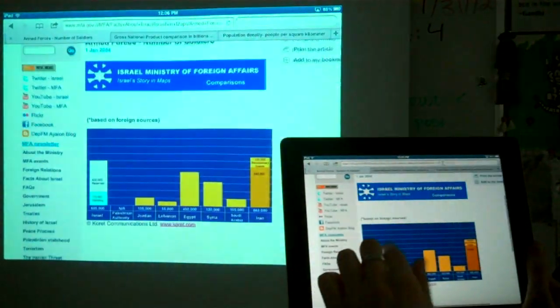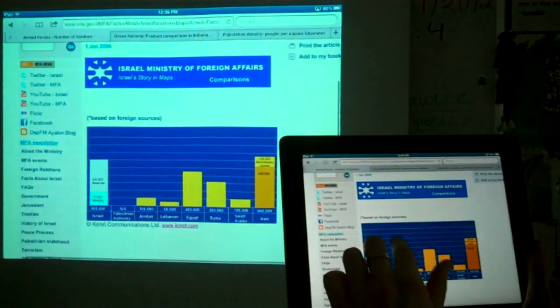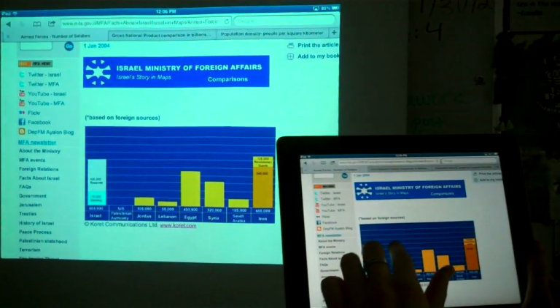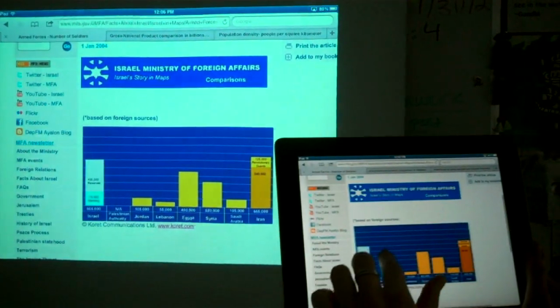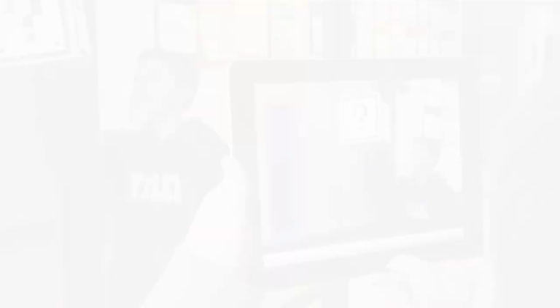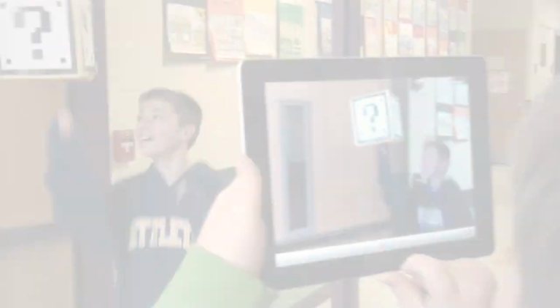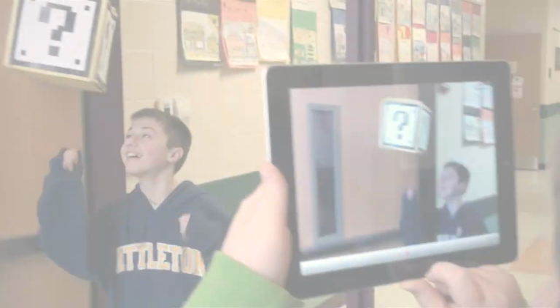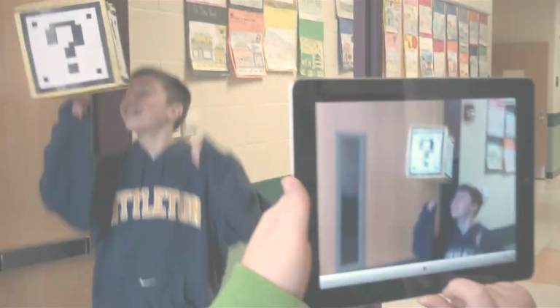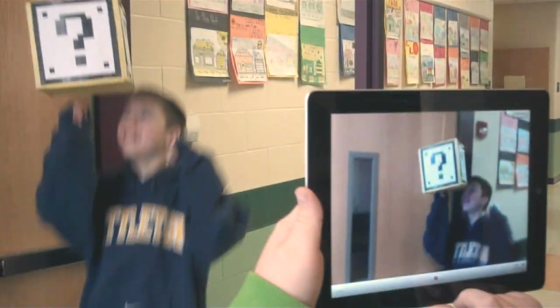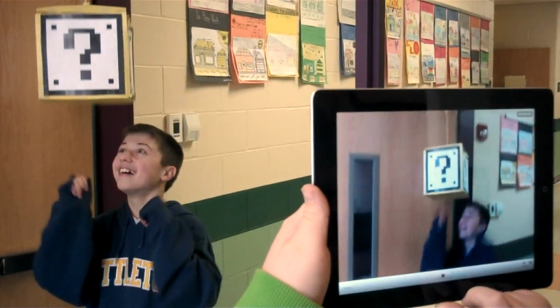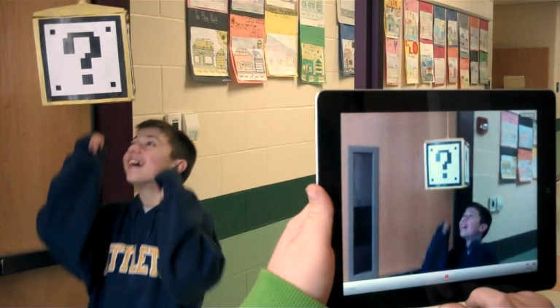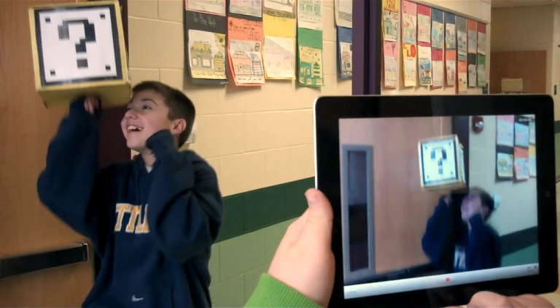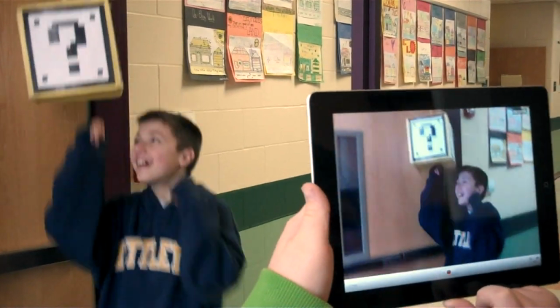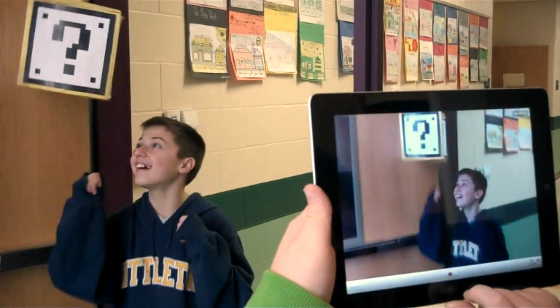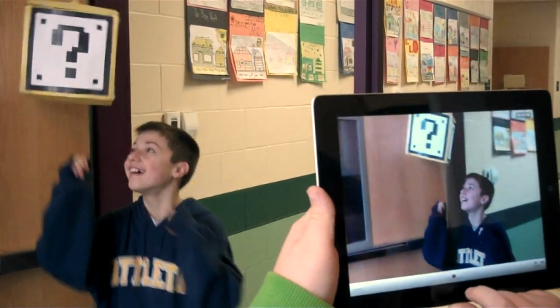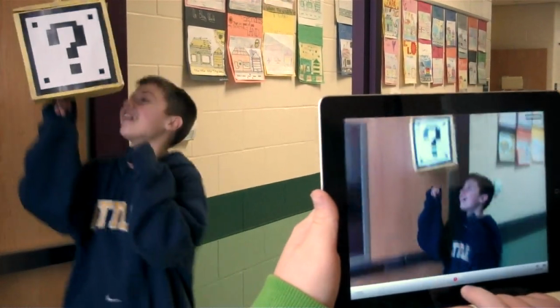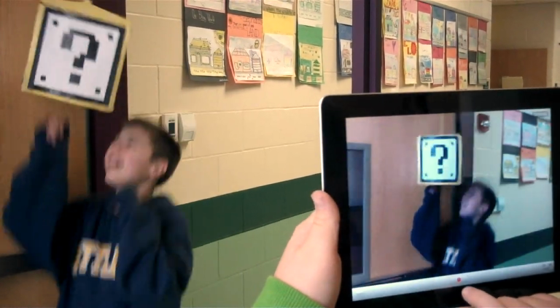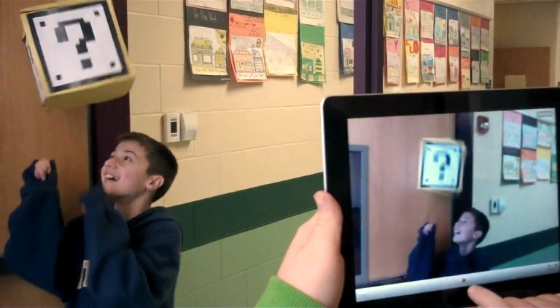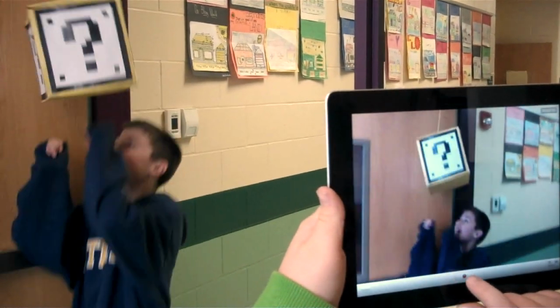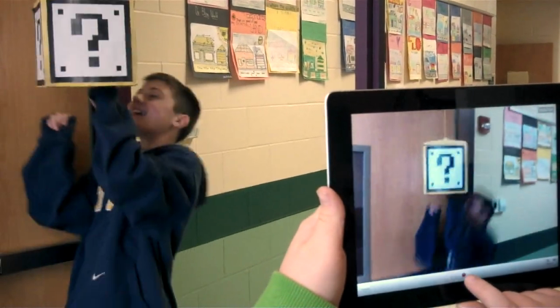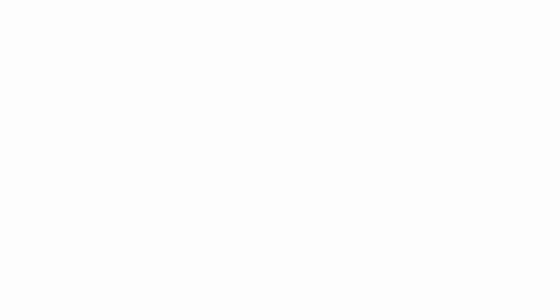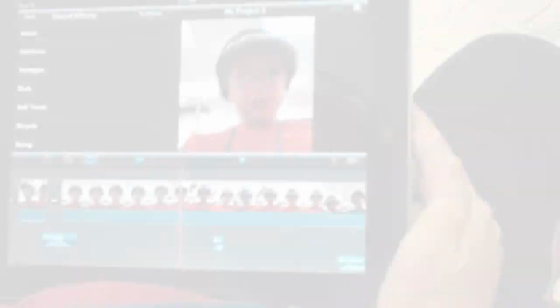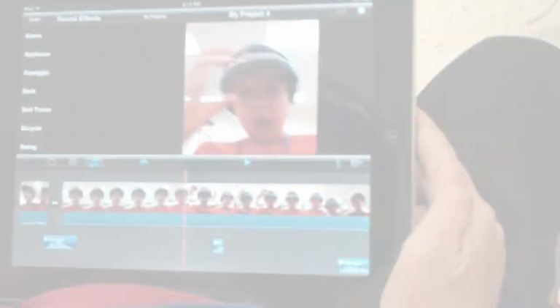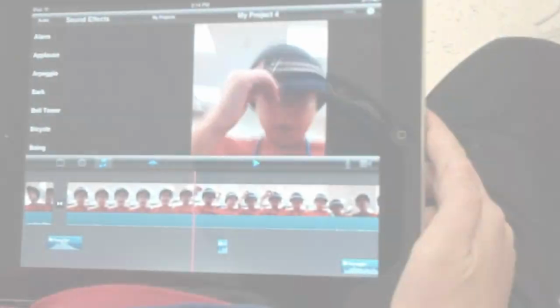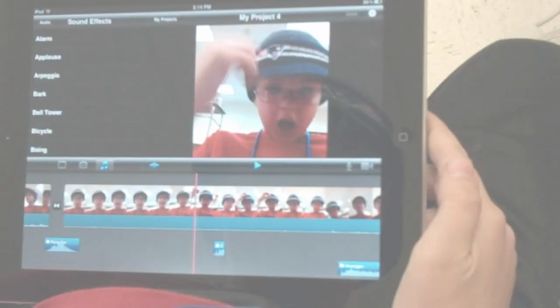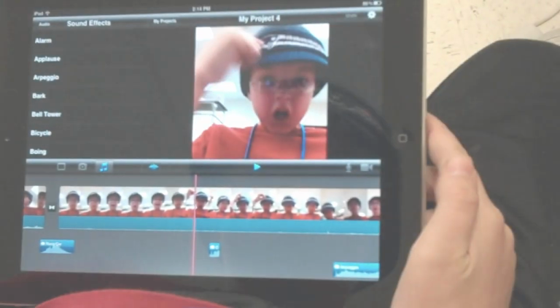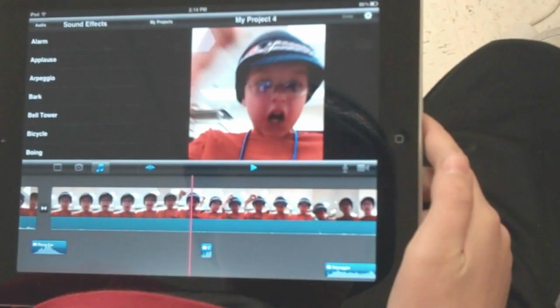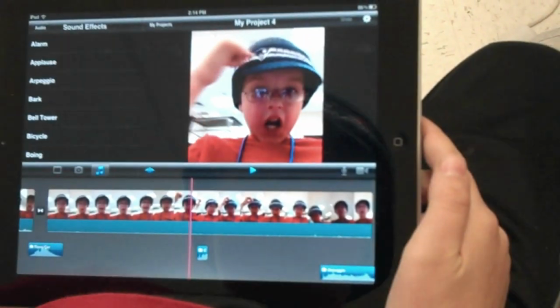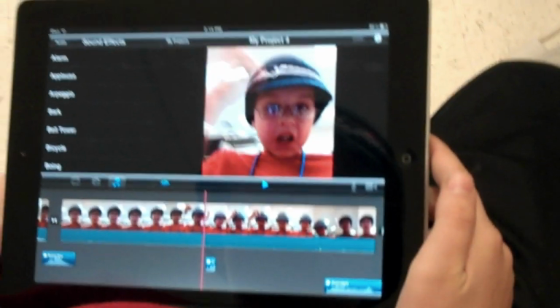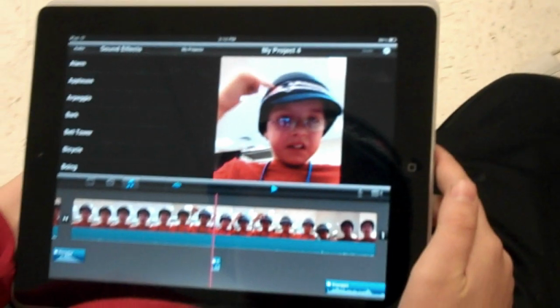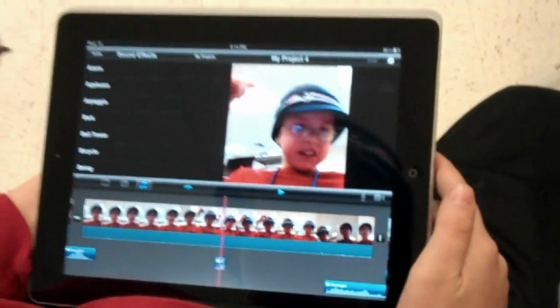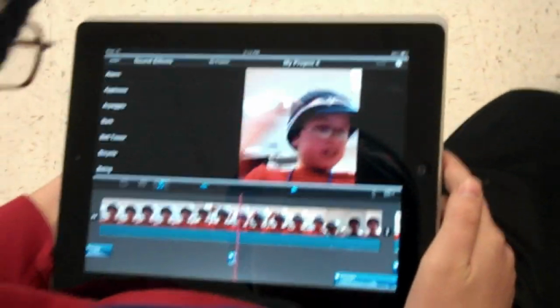Along with assisting students in the classroom, the iPads are also used by students in the video production AV Club.